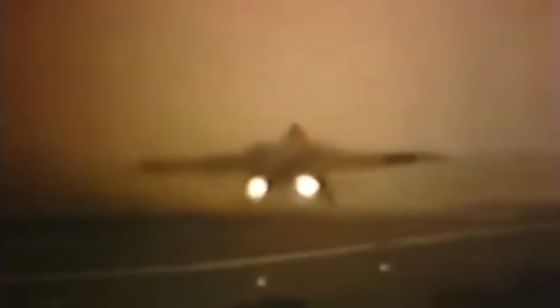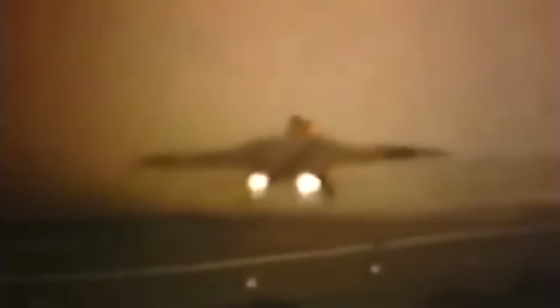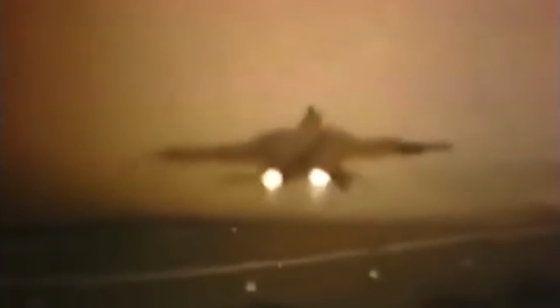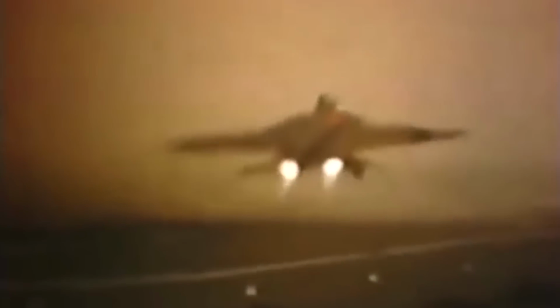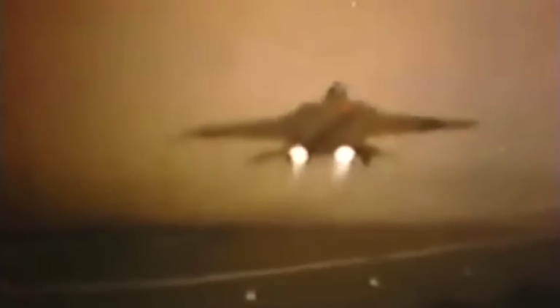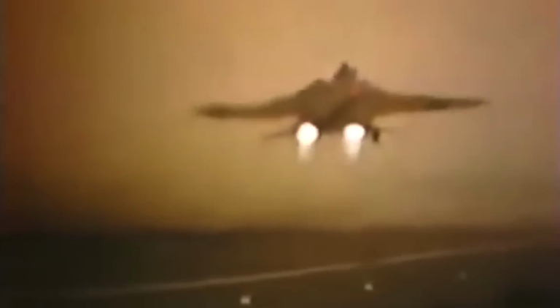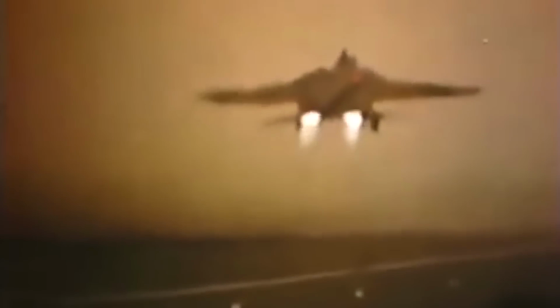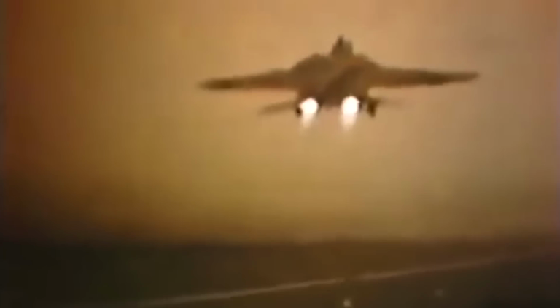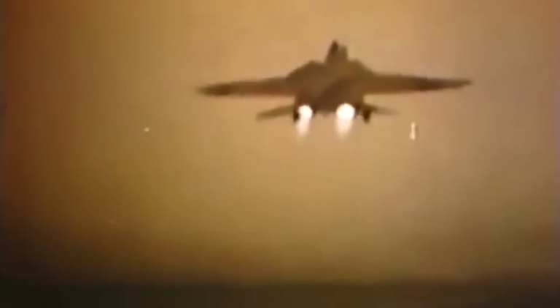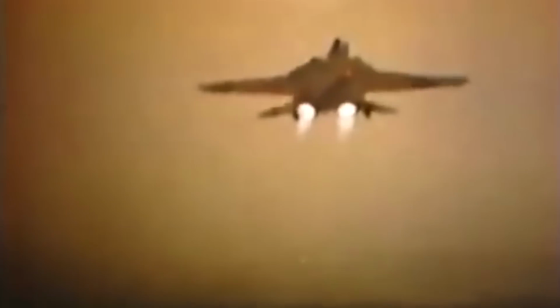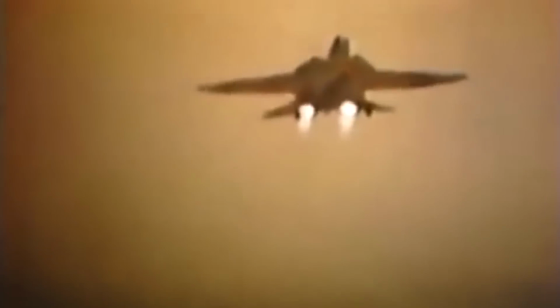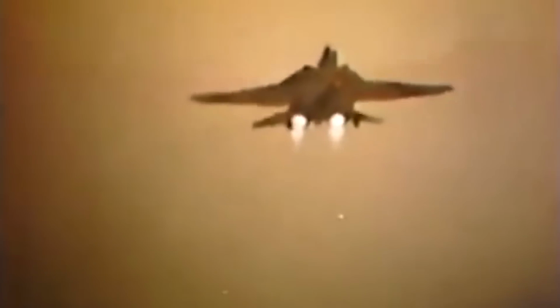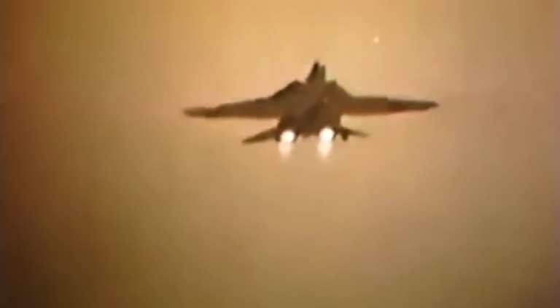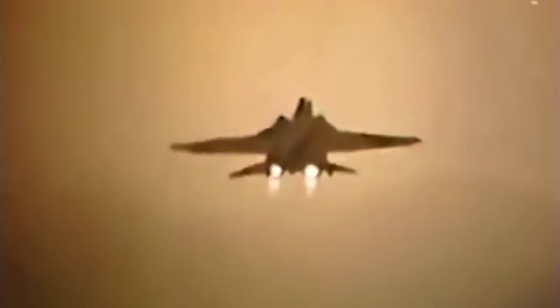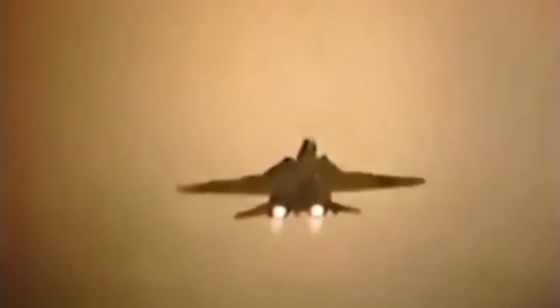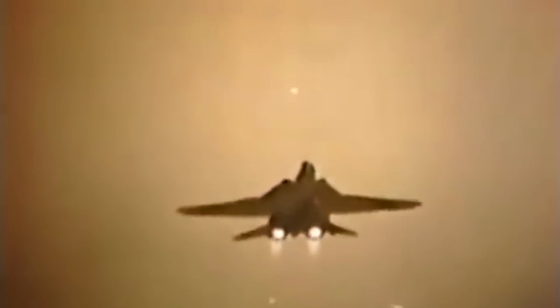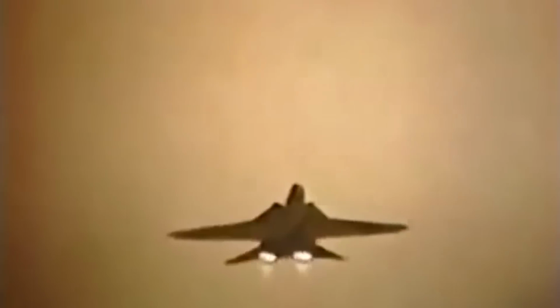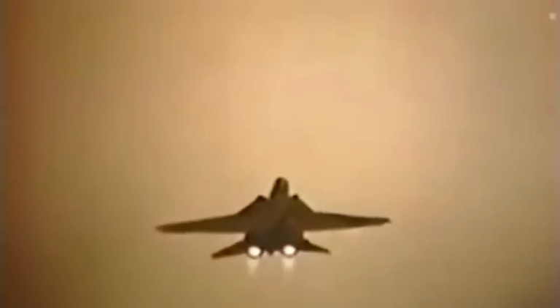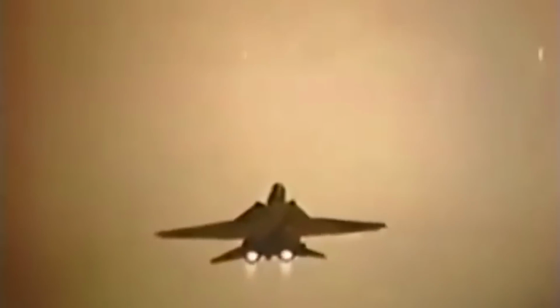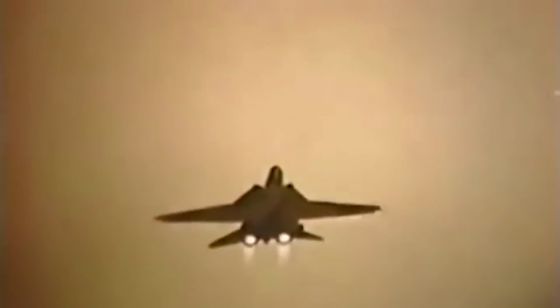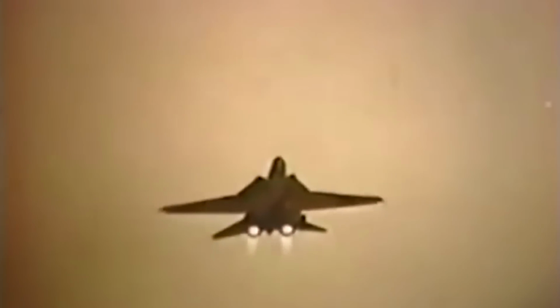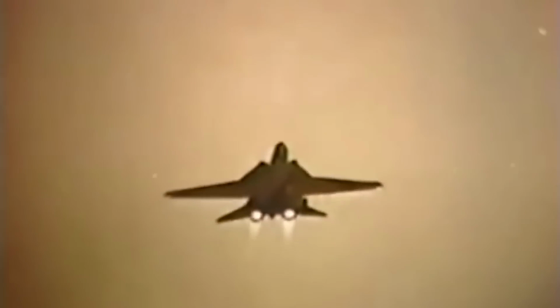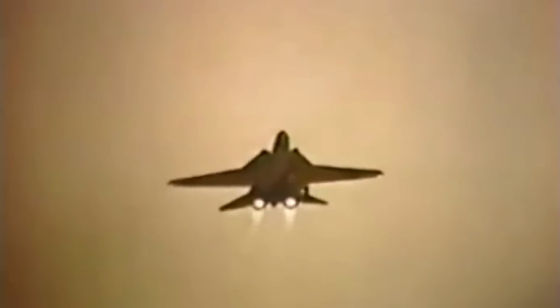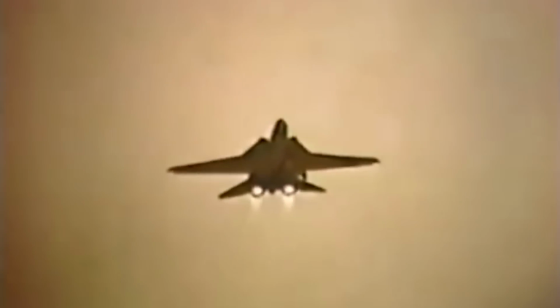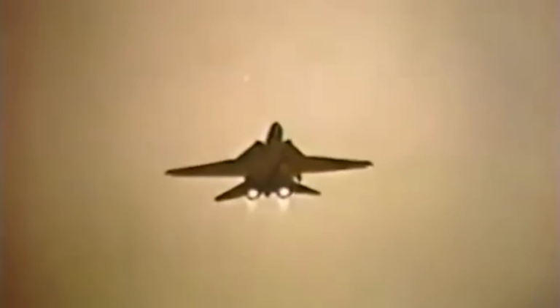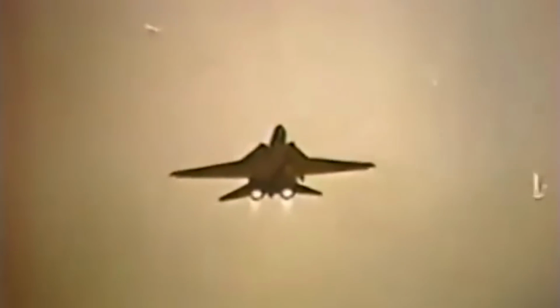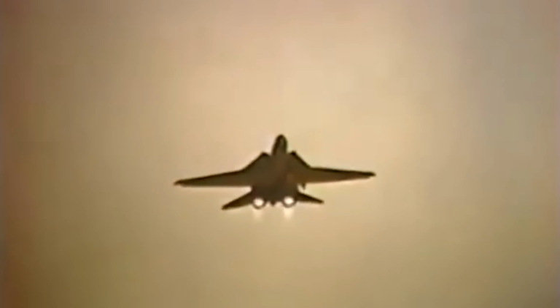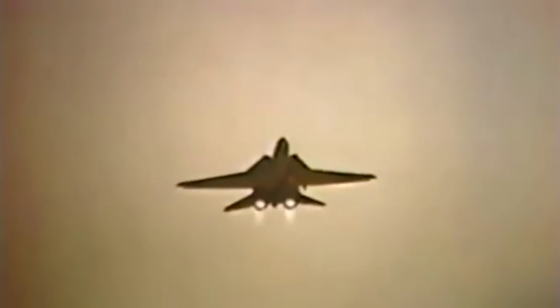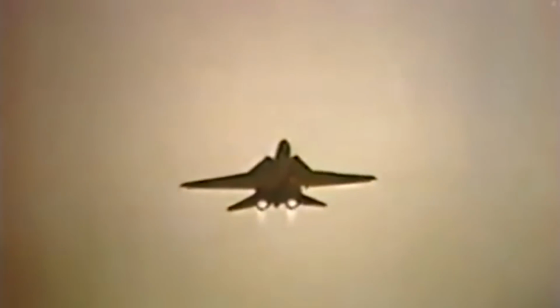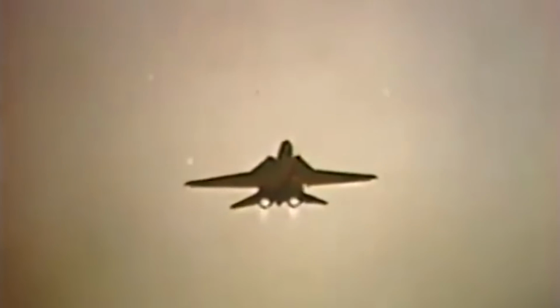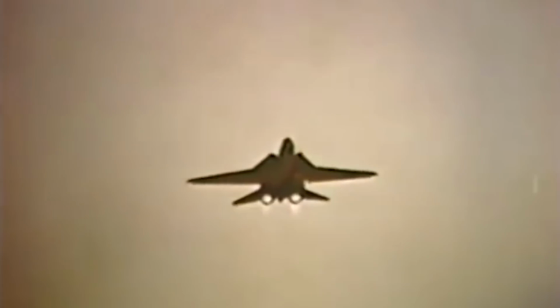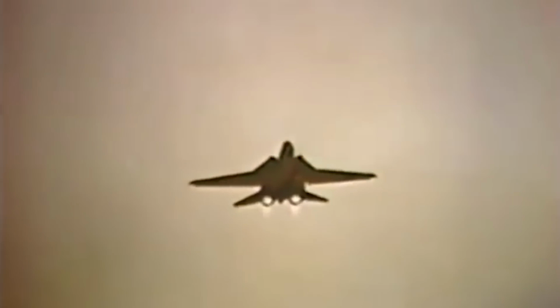This is yet another story of innovation under the pressures of war, a recurring theme in our exploration of military aviation history.